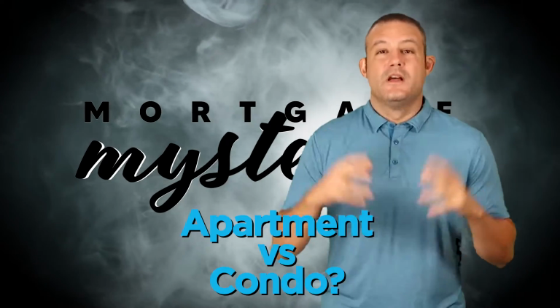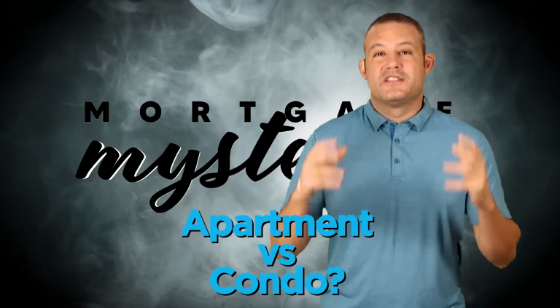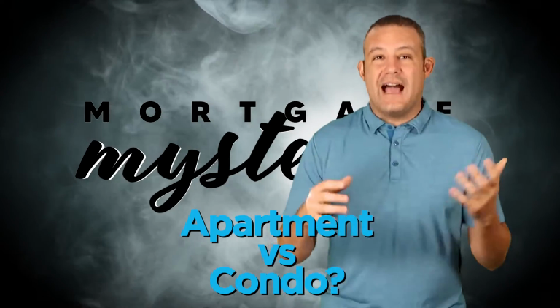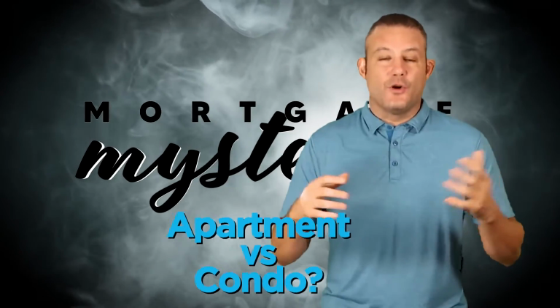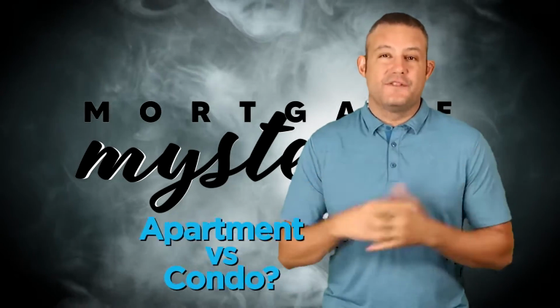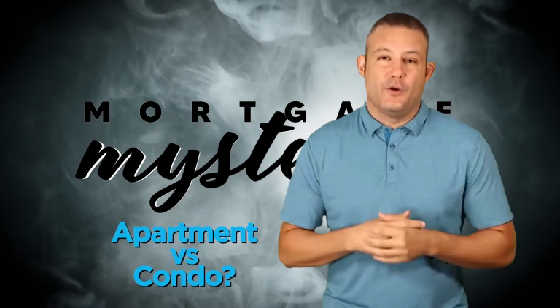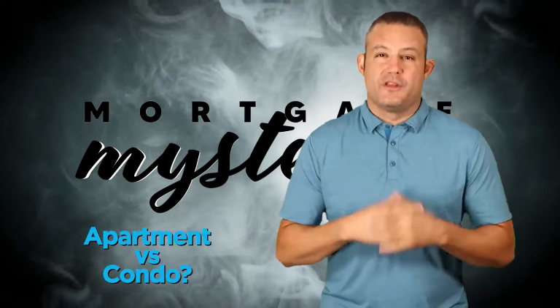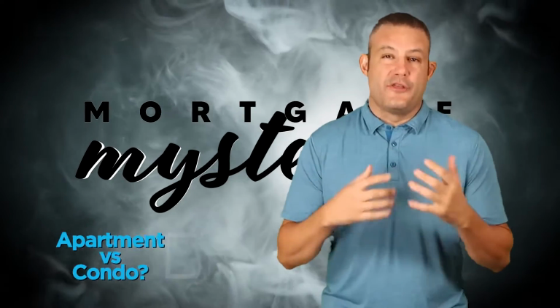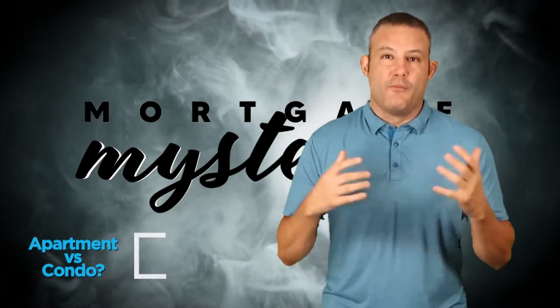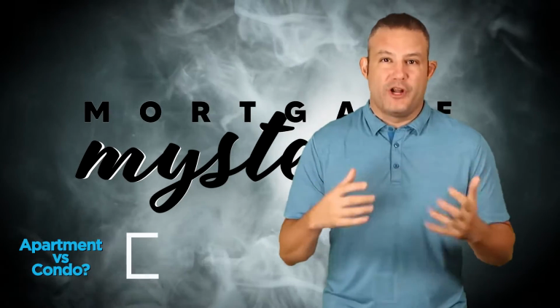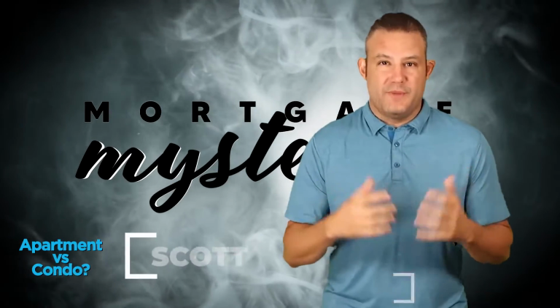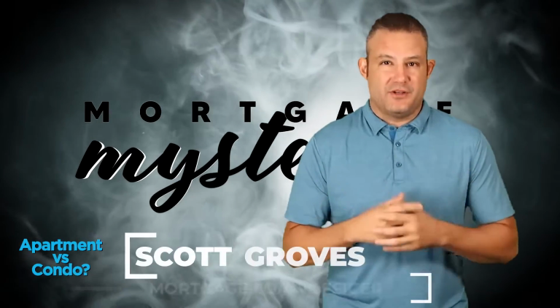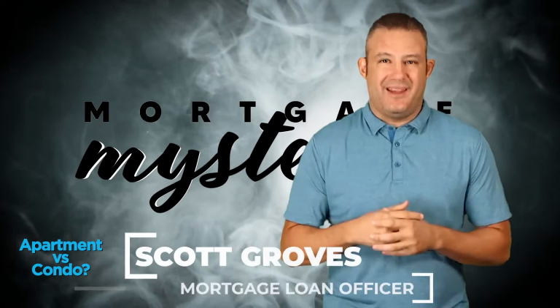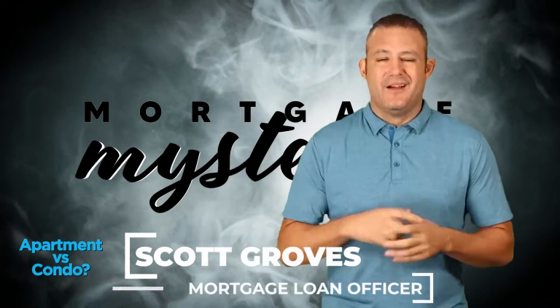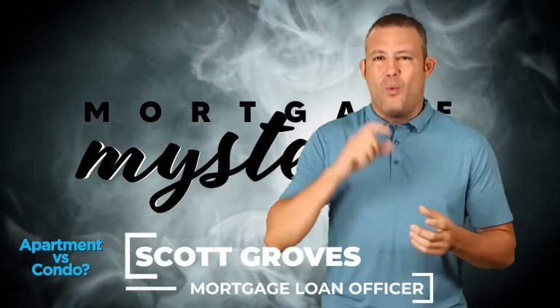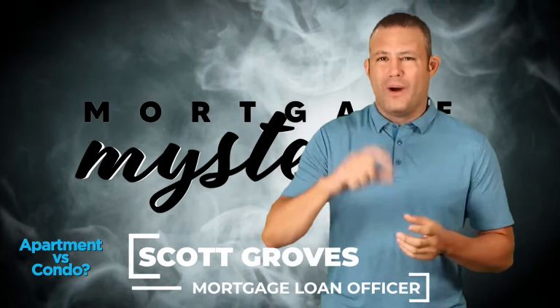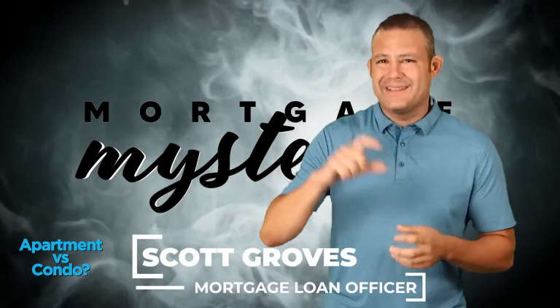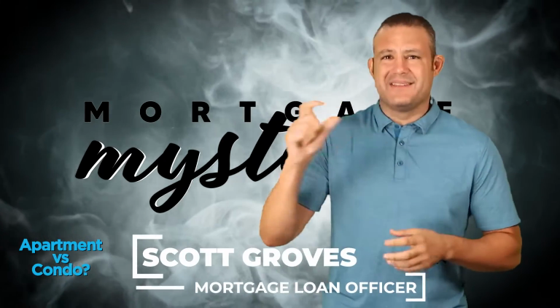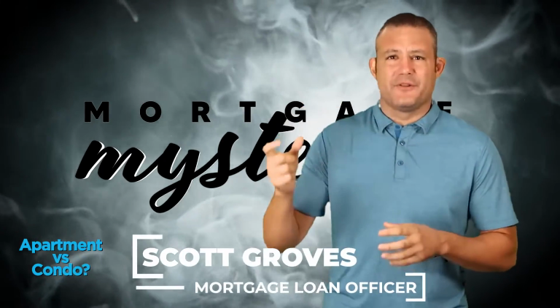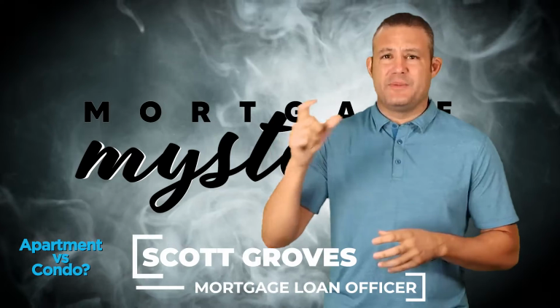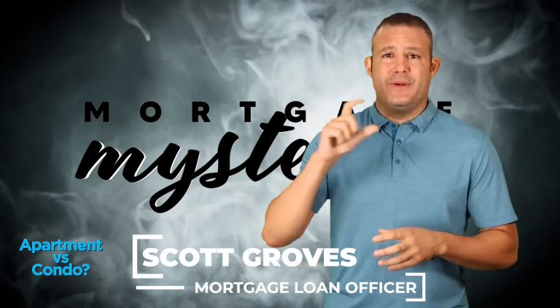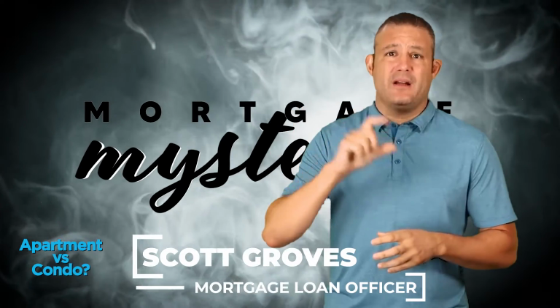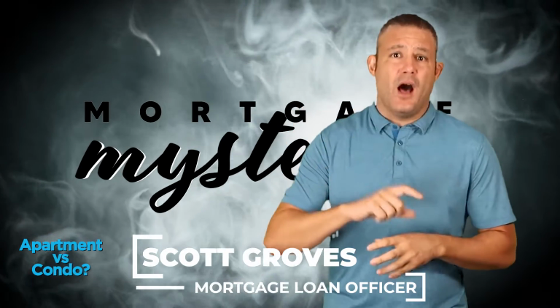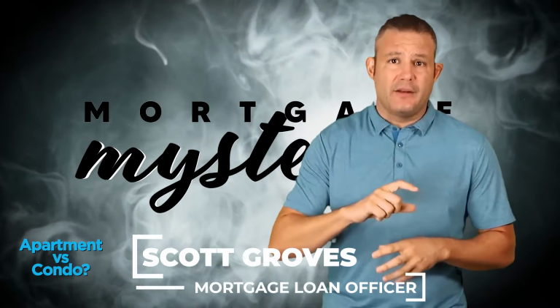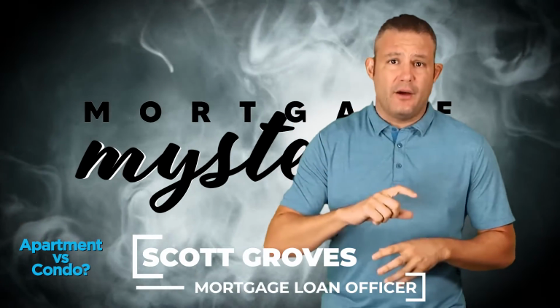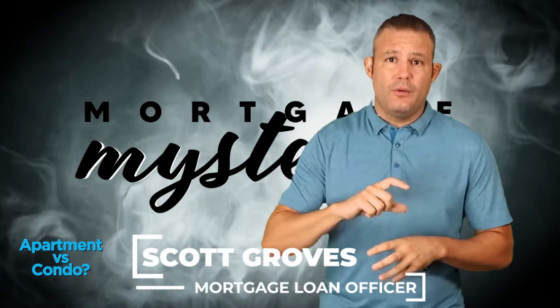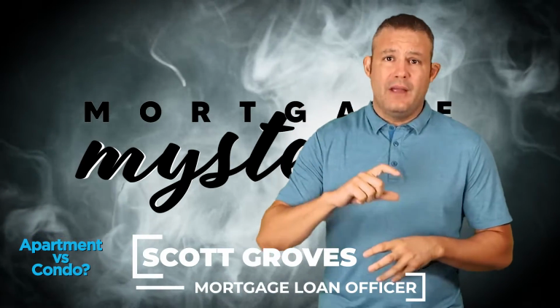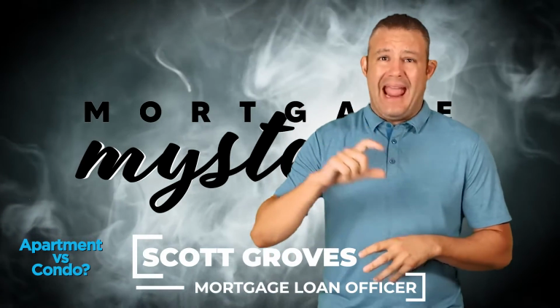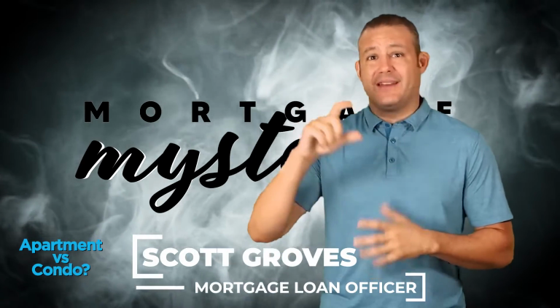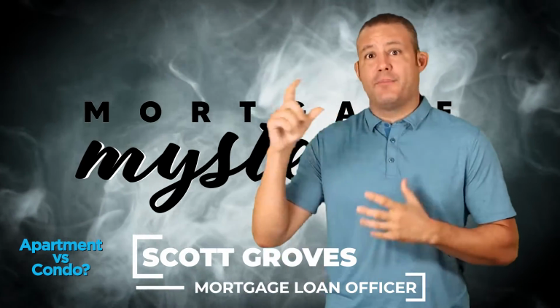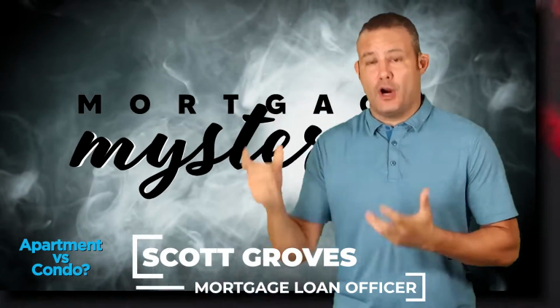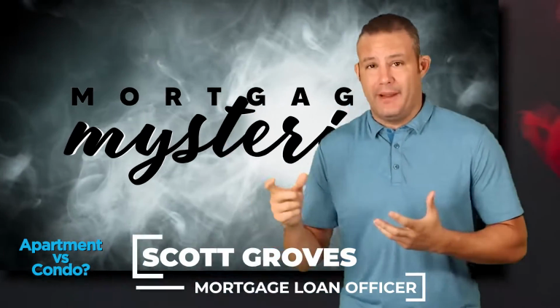Scott Groves here with another Mortgage Mystery. What is the difference between a condo and an apartment?